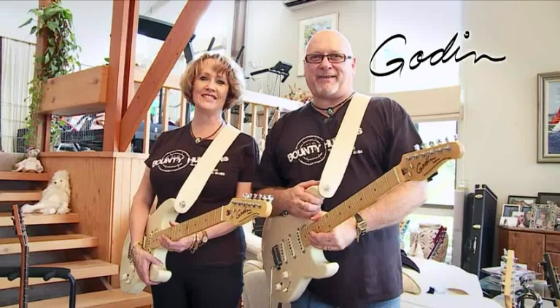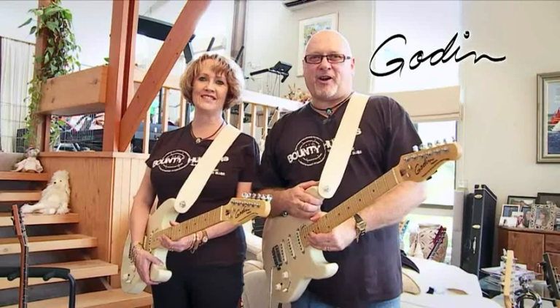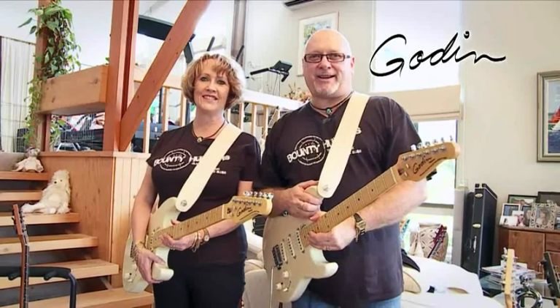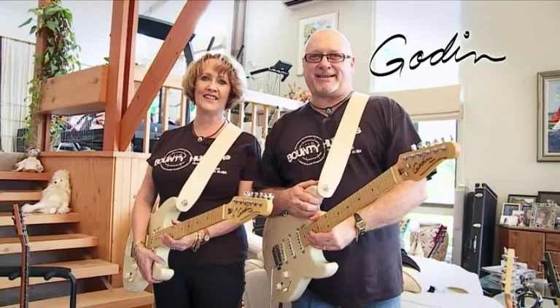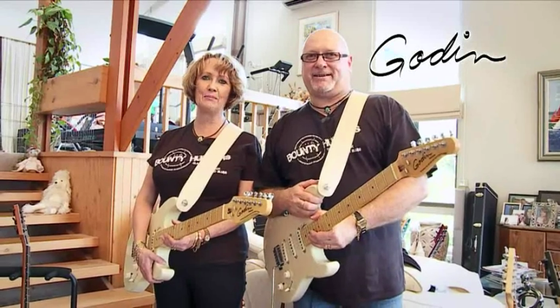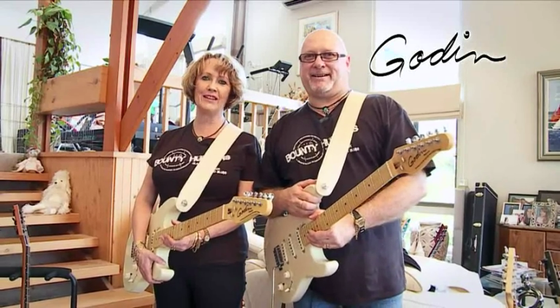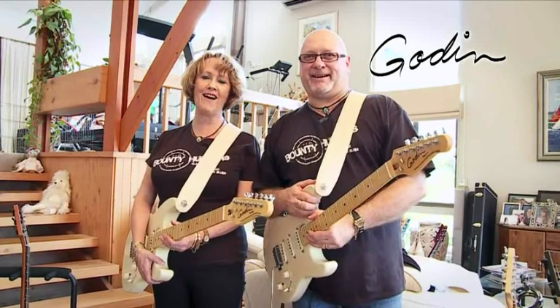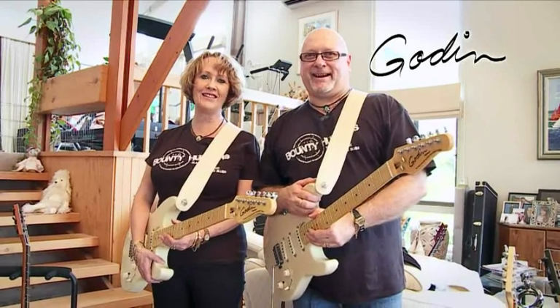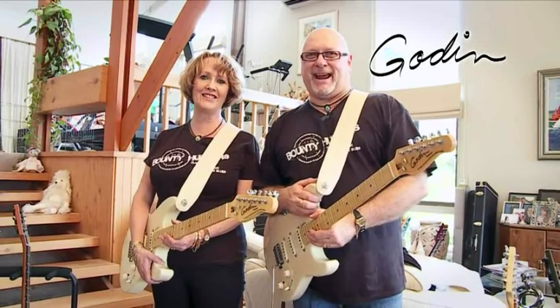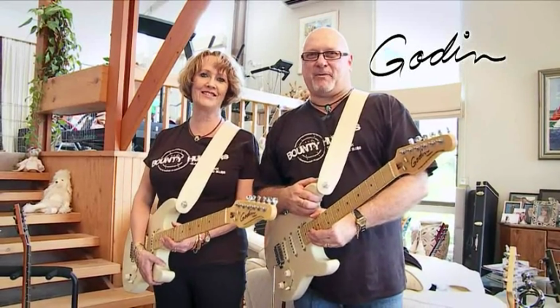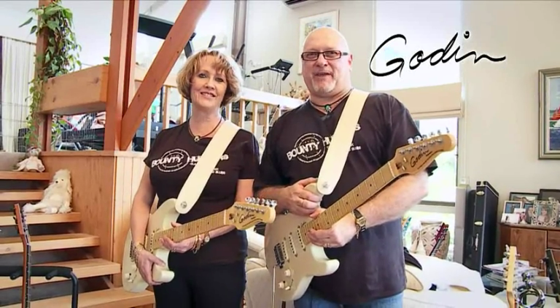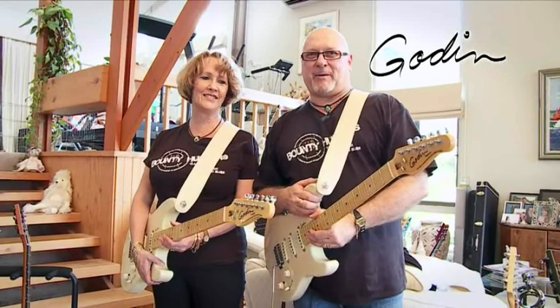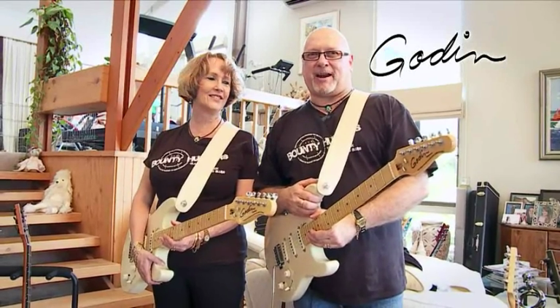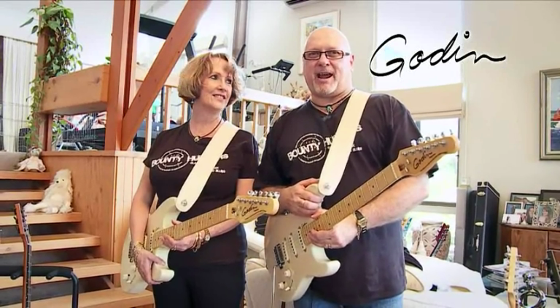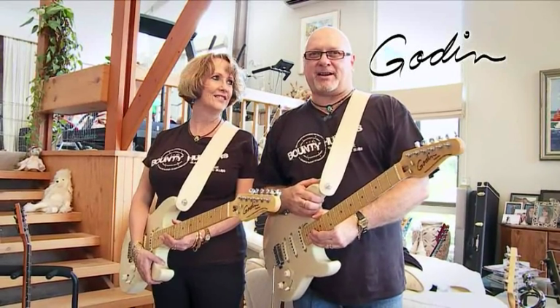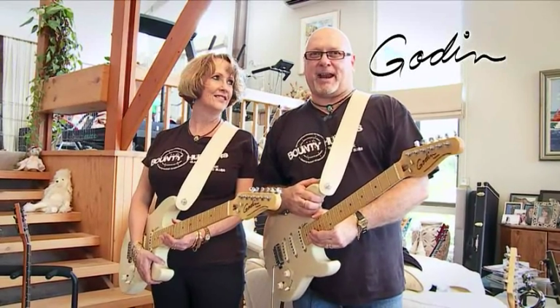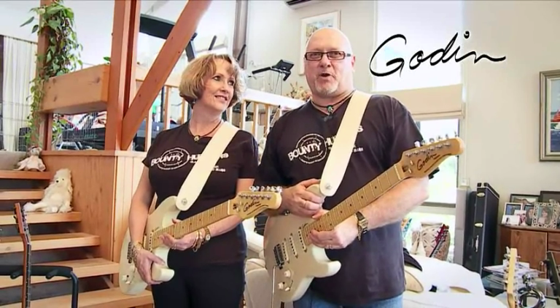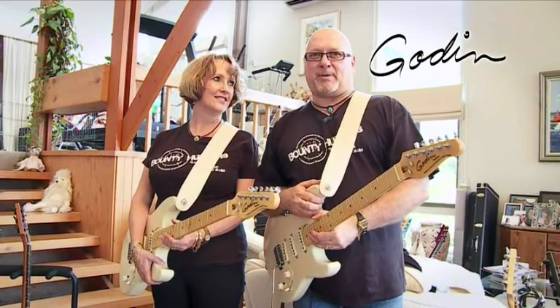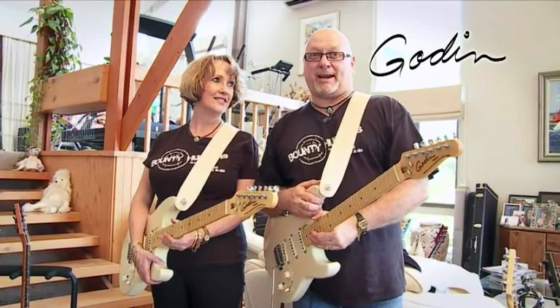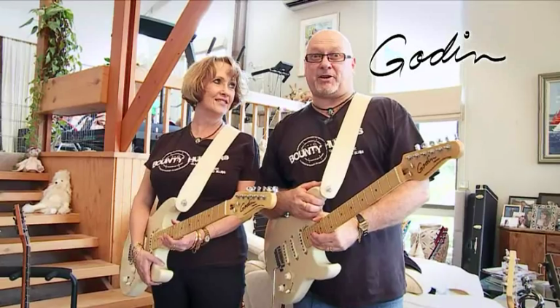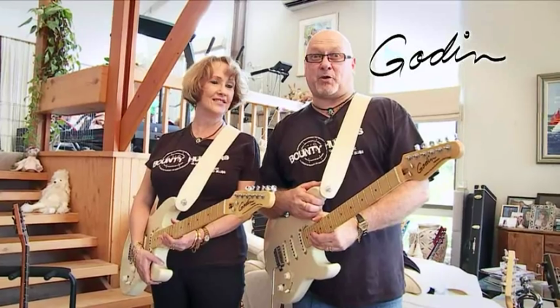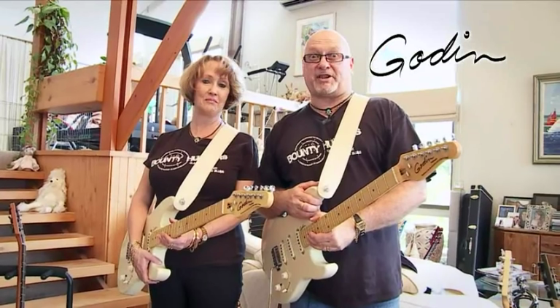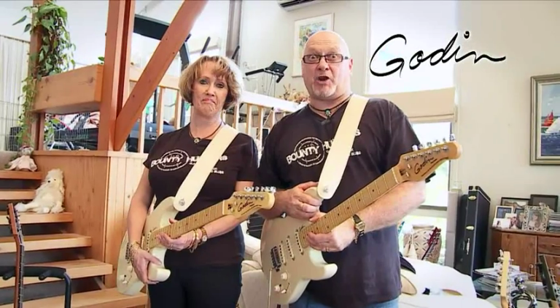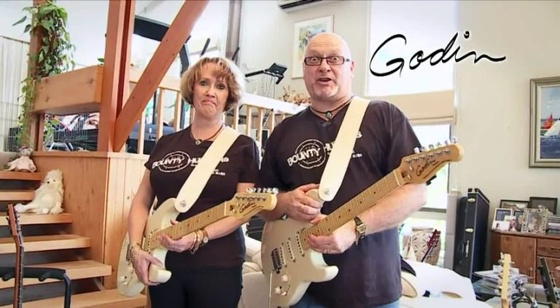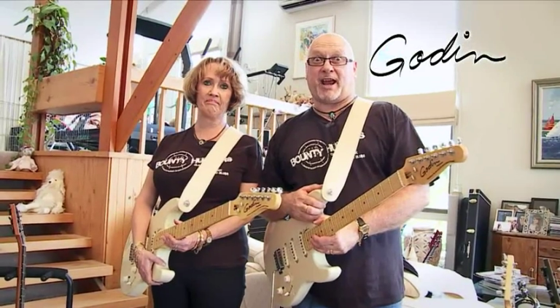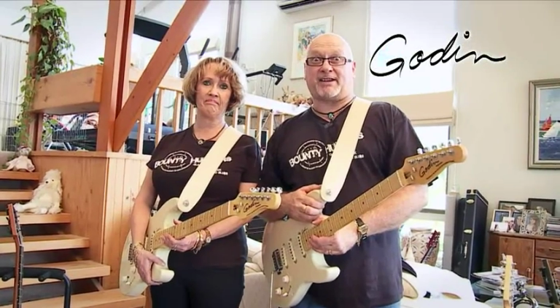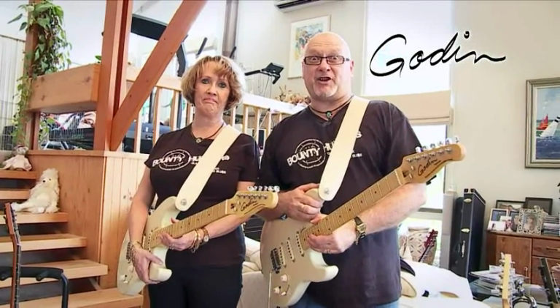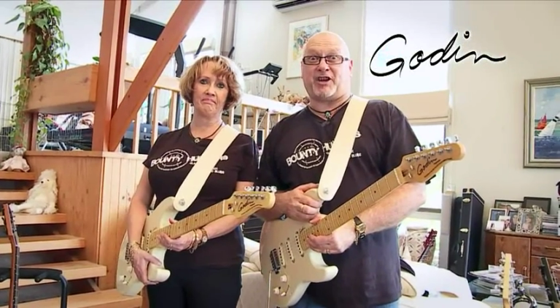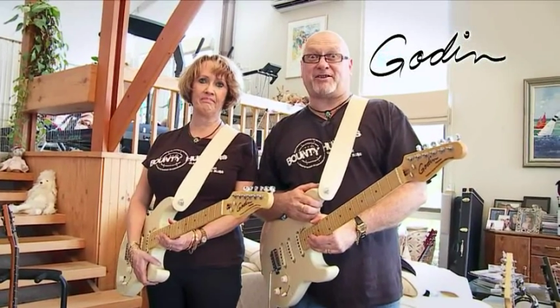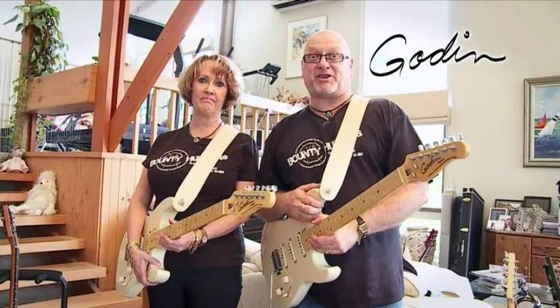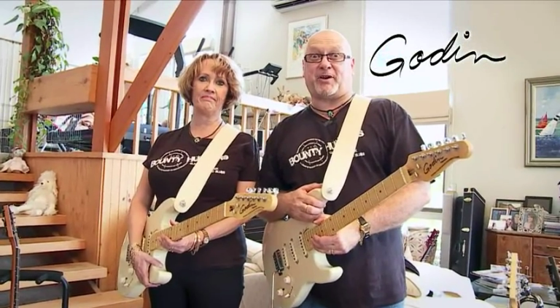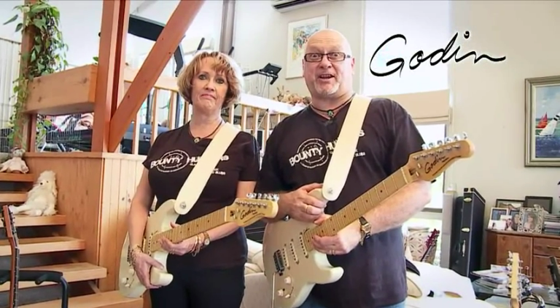I'm David Hines and I'm Lynne Hines, and we're from the Bounty Hunters. We play and endorse Godin guitars and GHS strings — Godin and GHS, the winning combination.